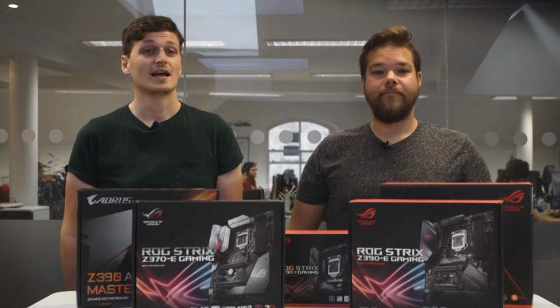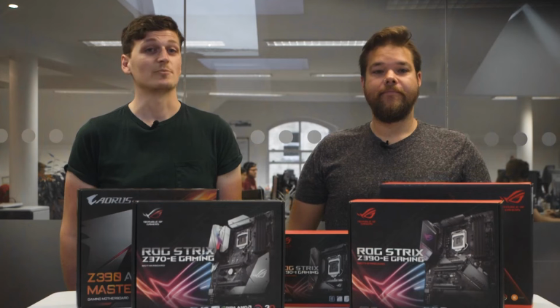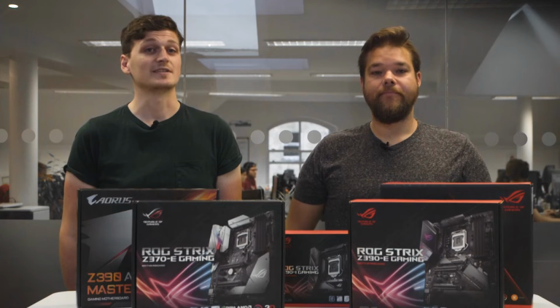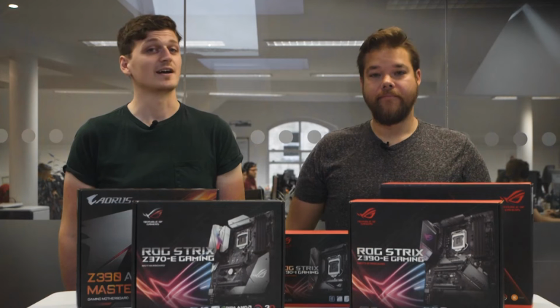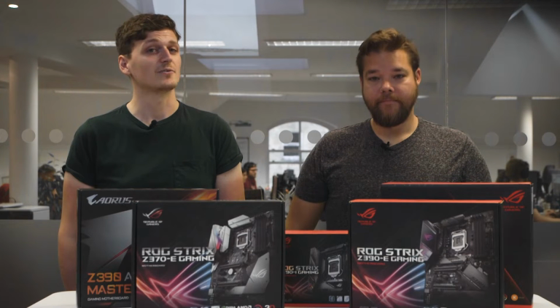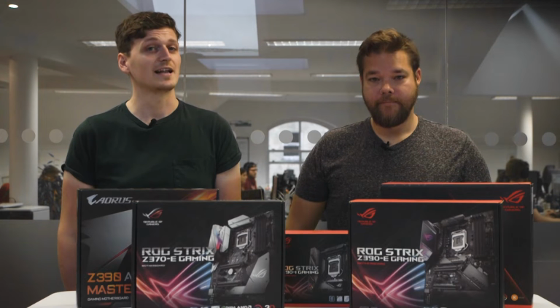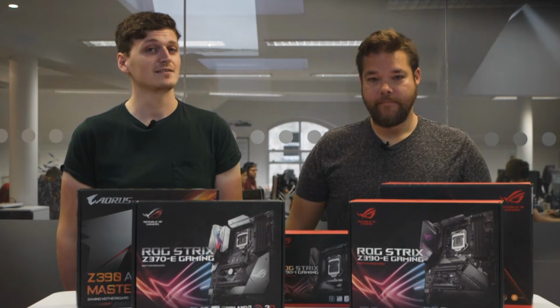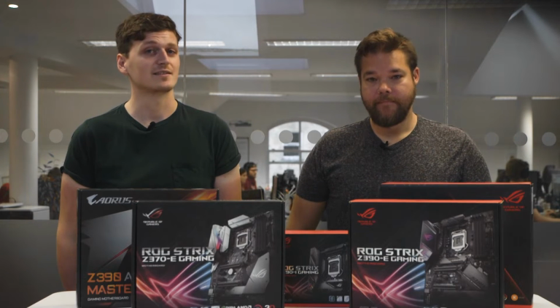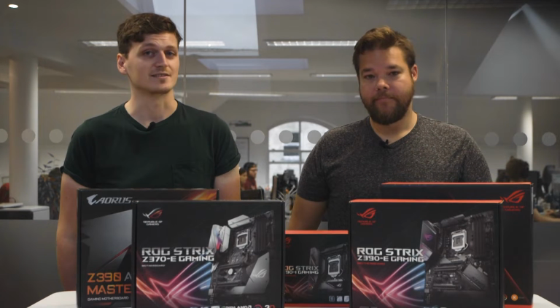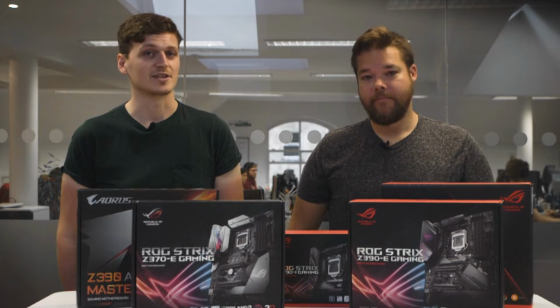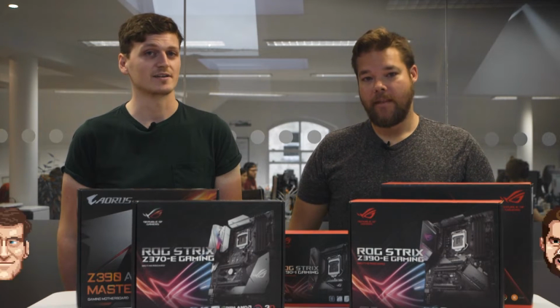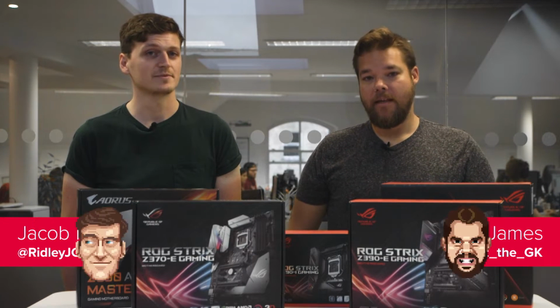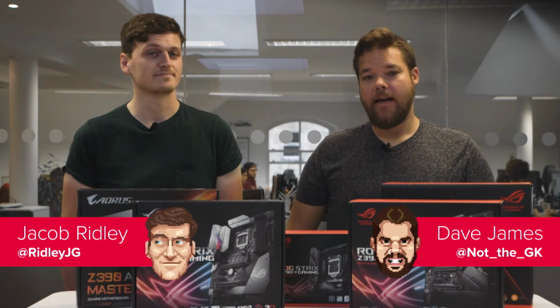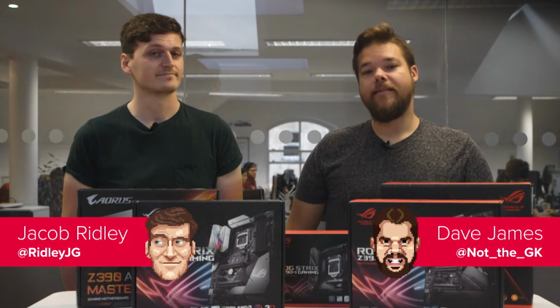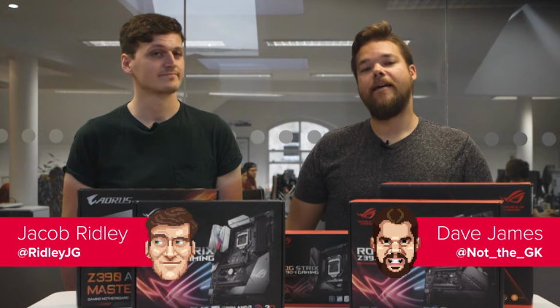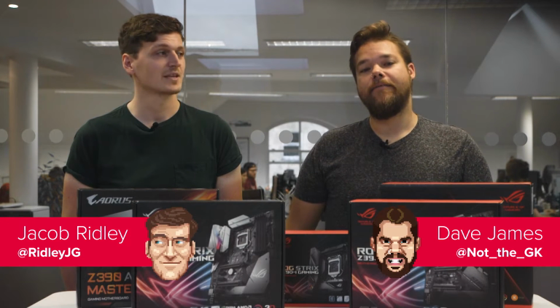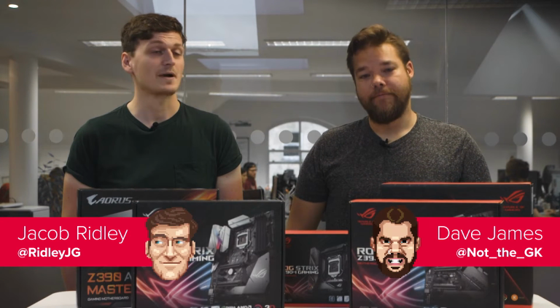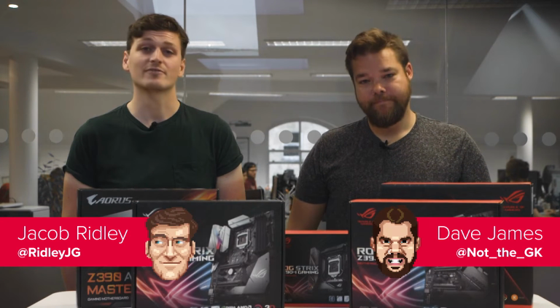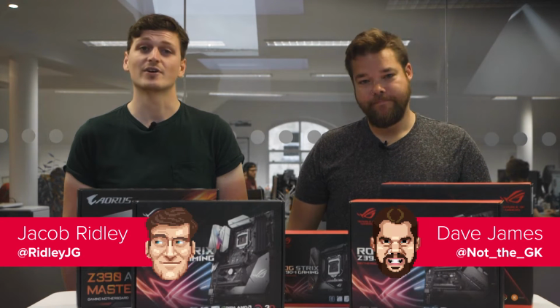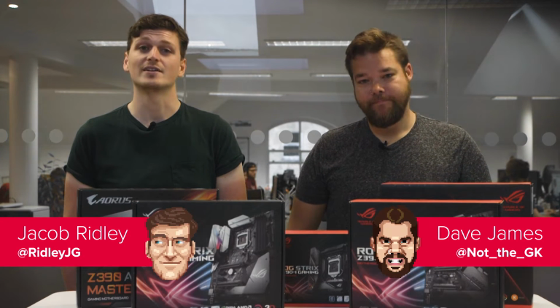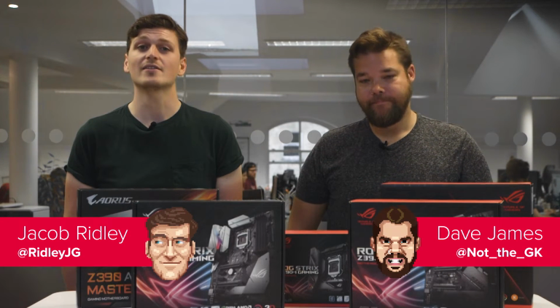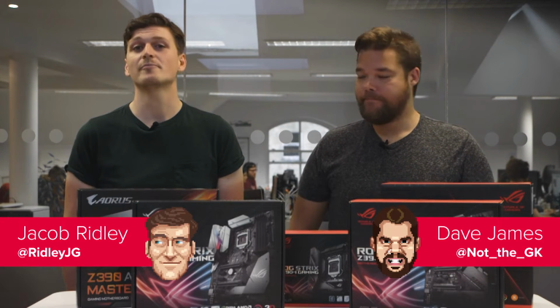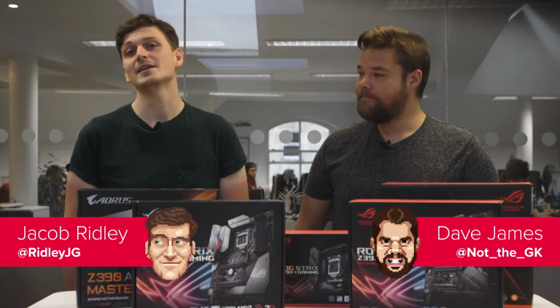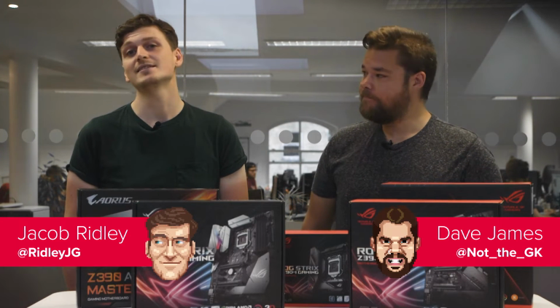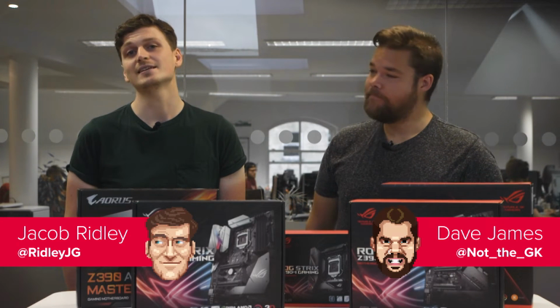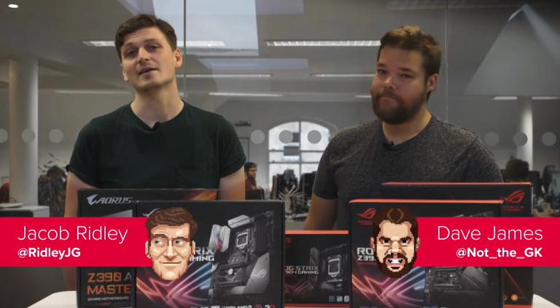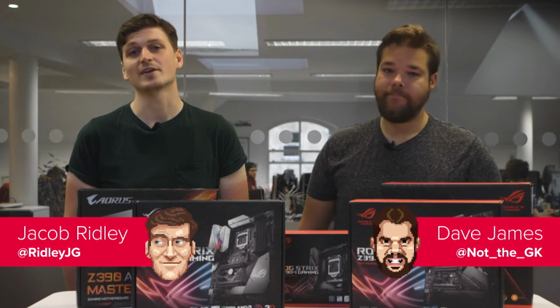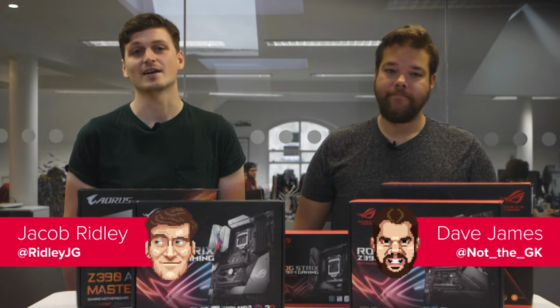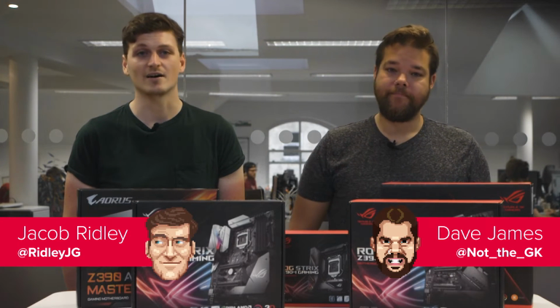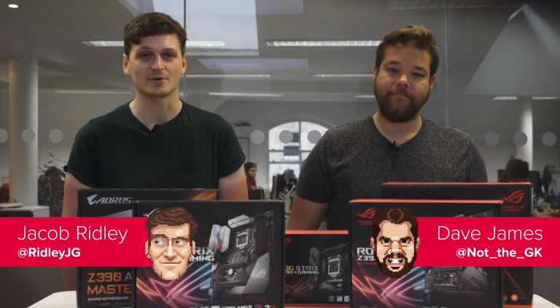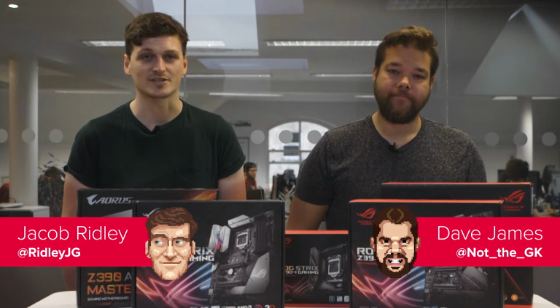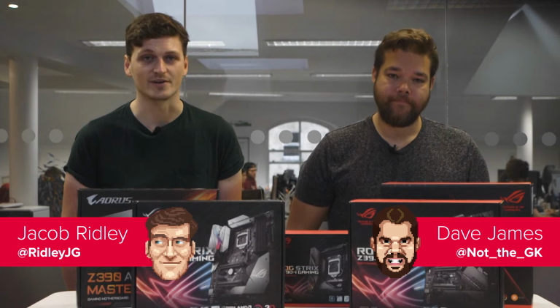Hello PC Hardware Land, this is Jacob and Dave, back for another PC GameZen hardware show.